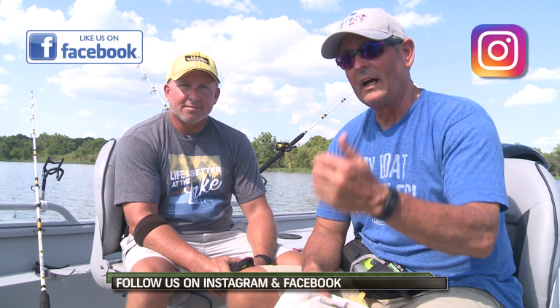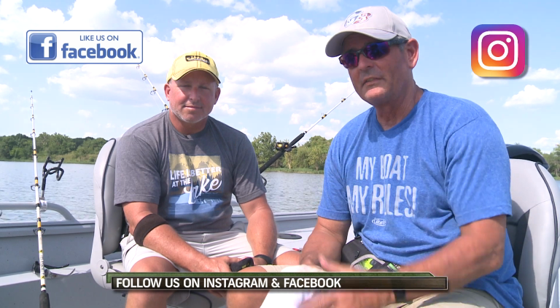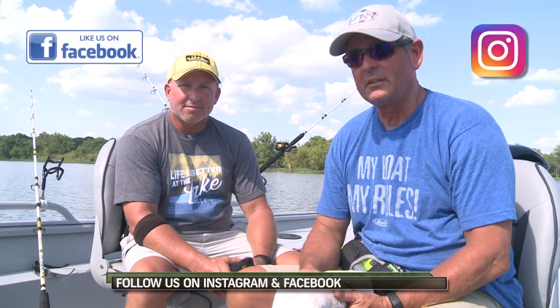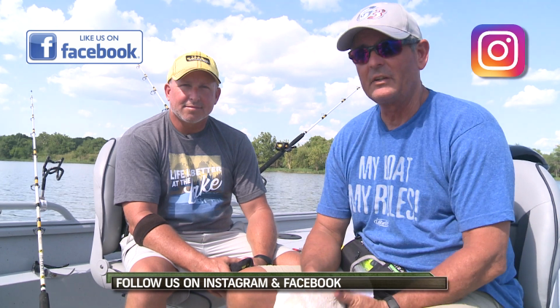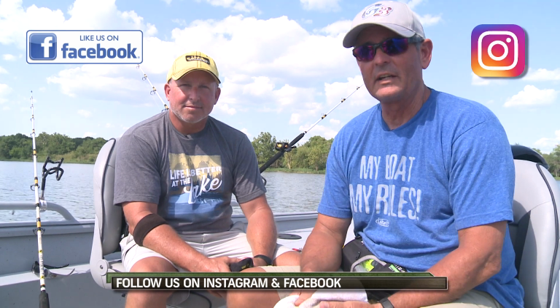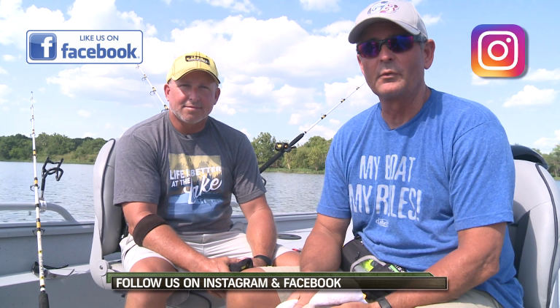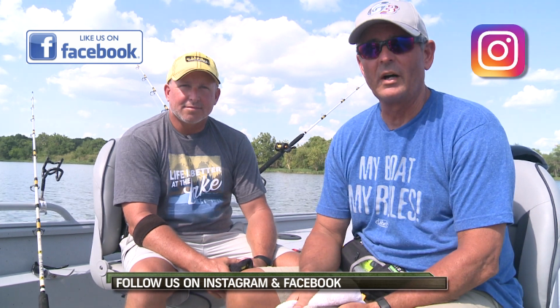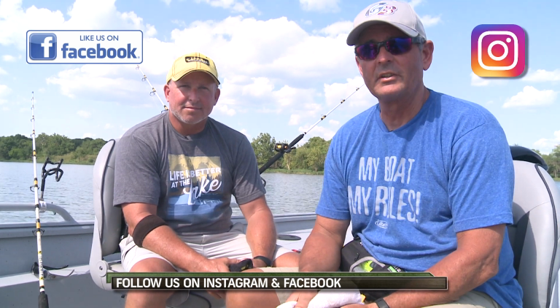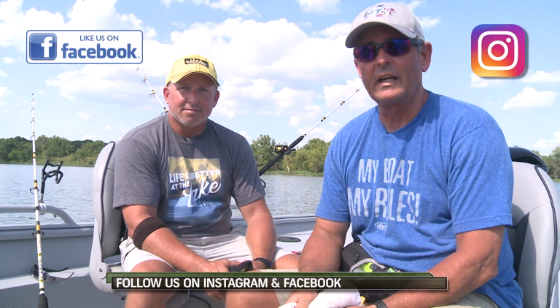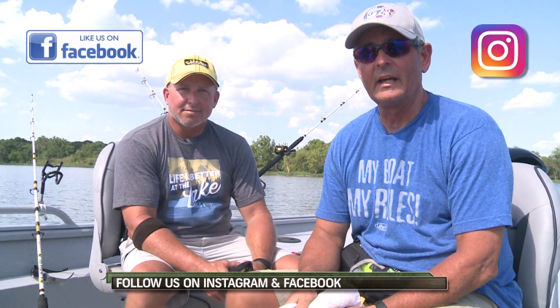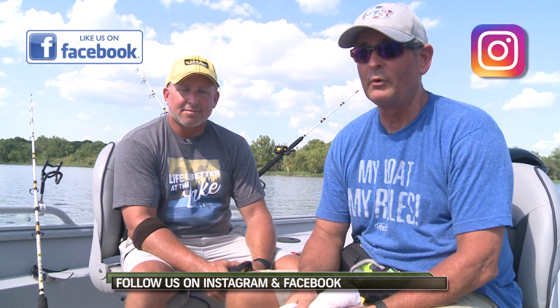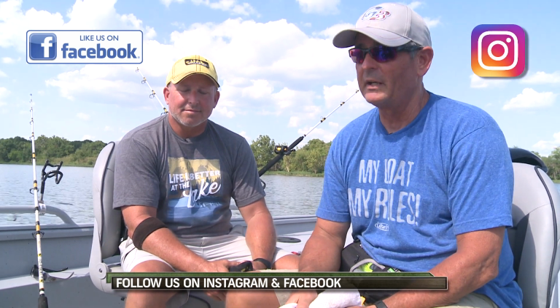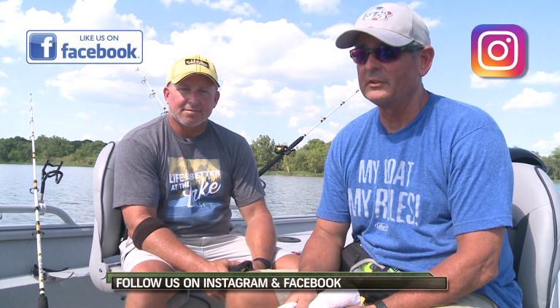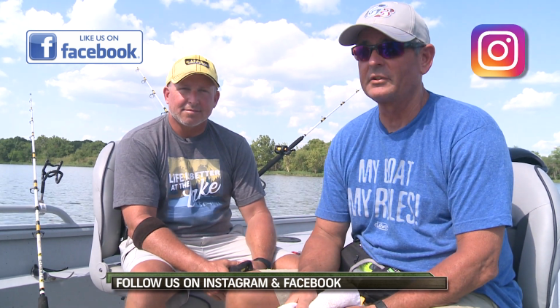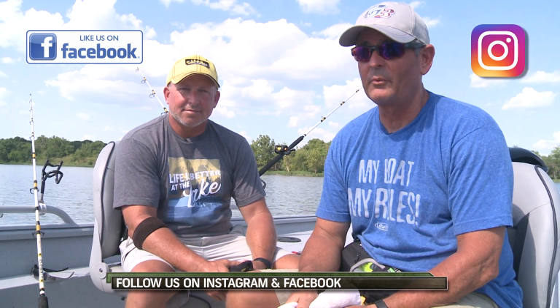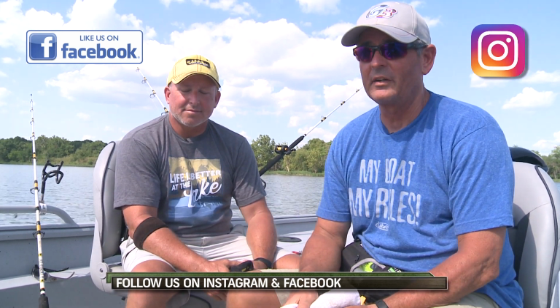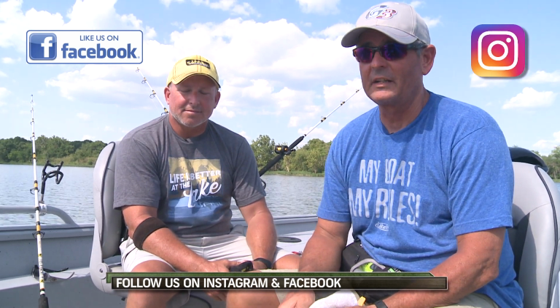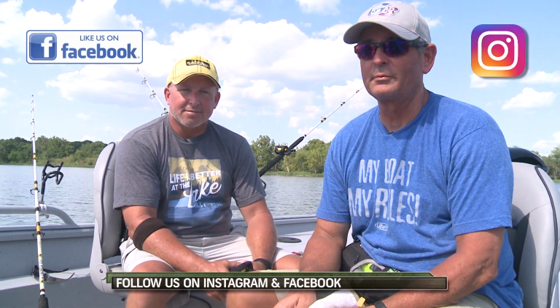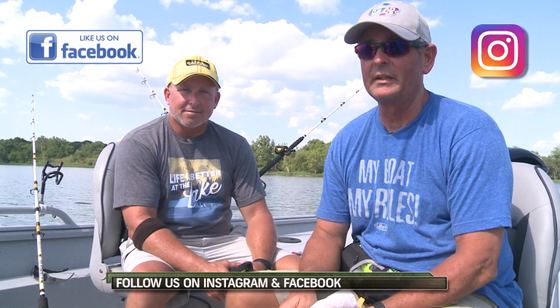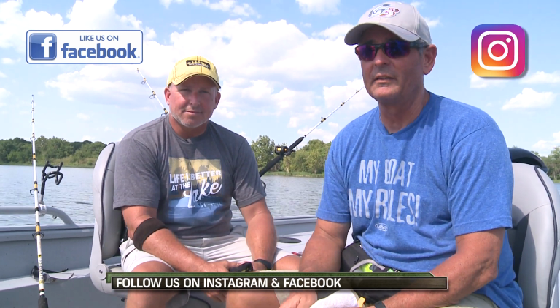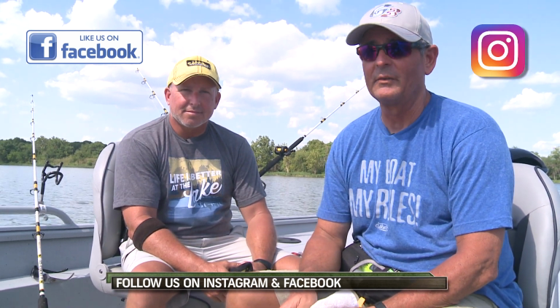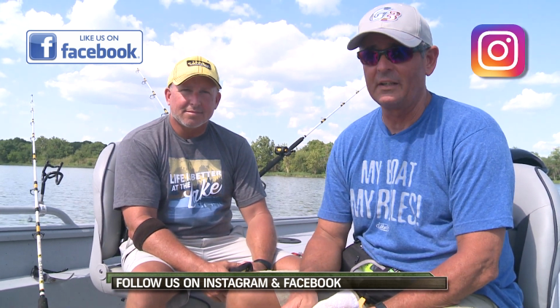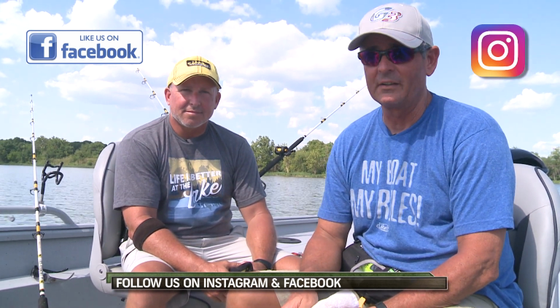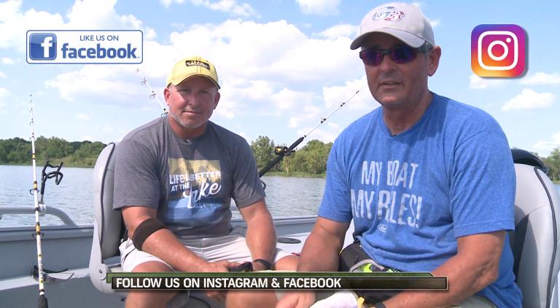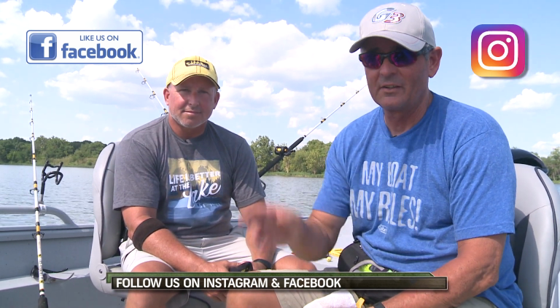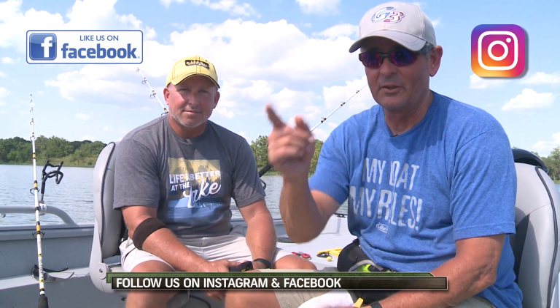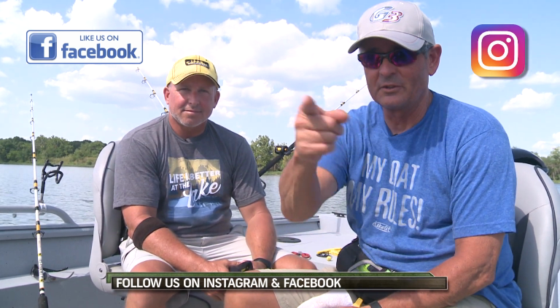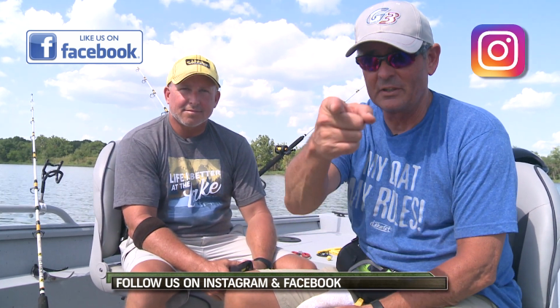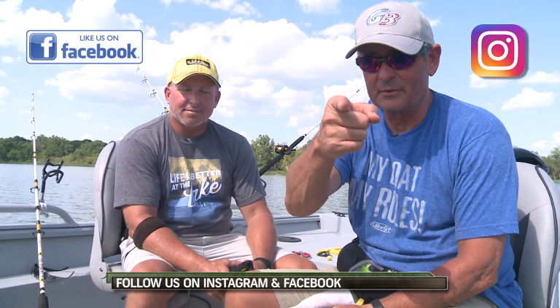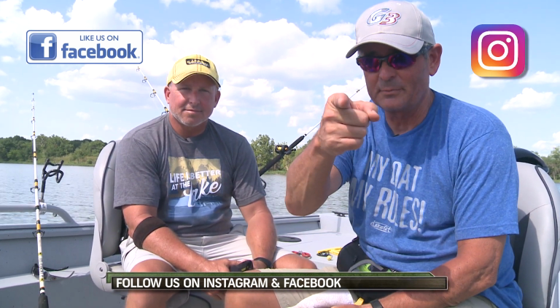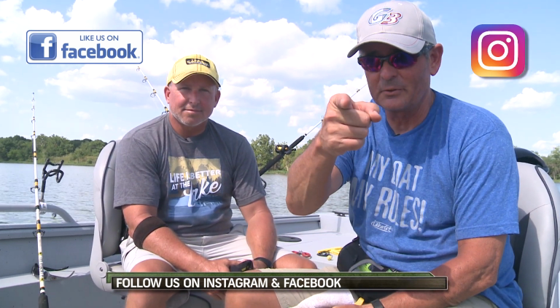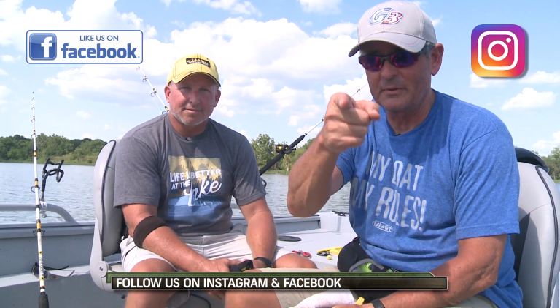Thank you guys for watching and we'll be out there somewhere next week right here on the G3 Sportsman.